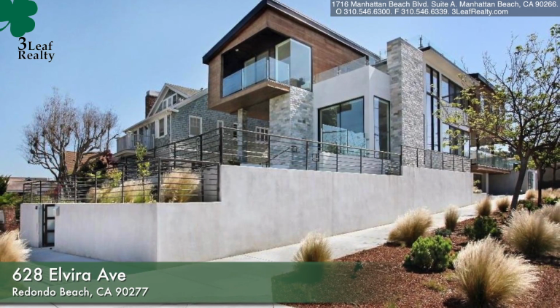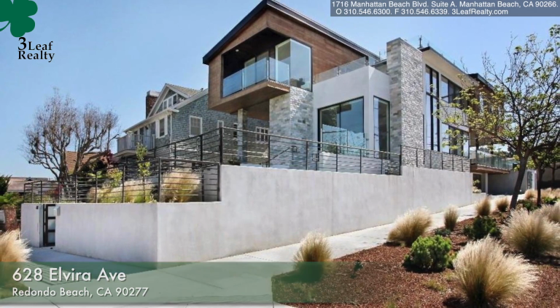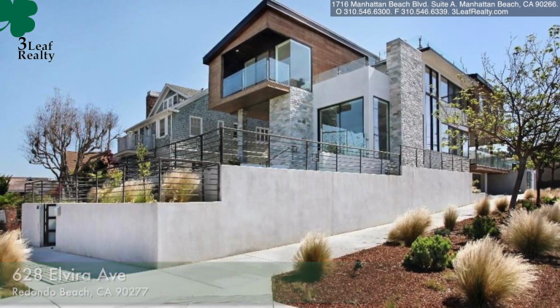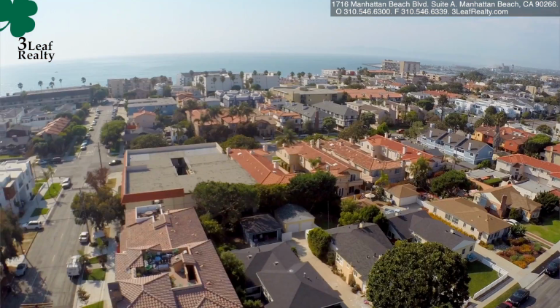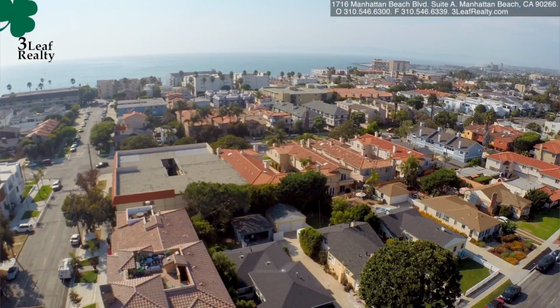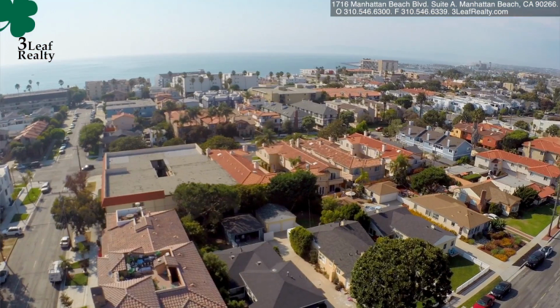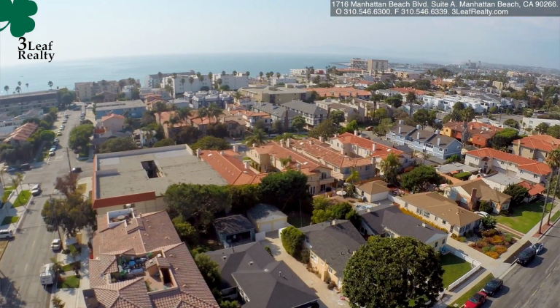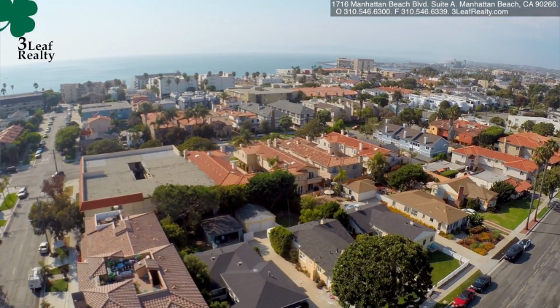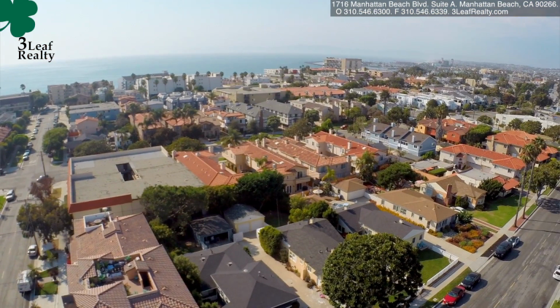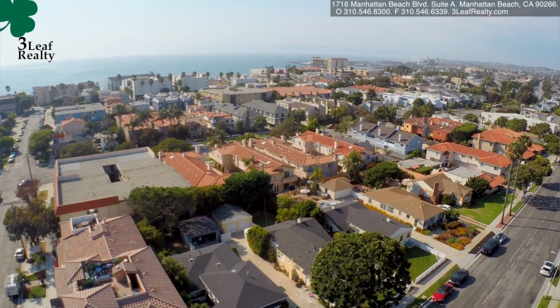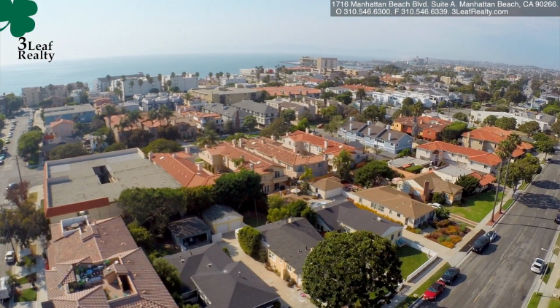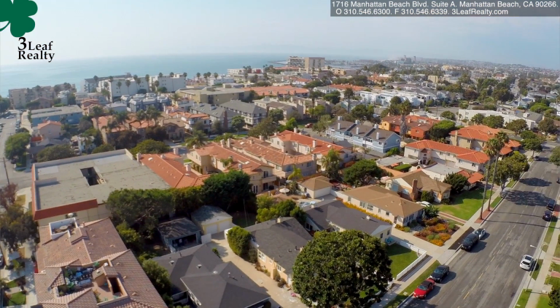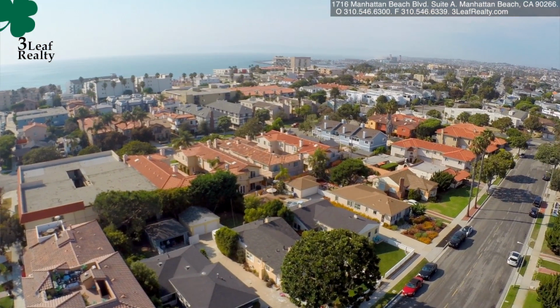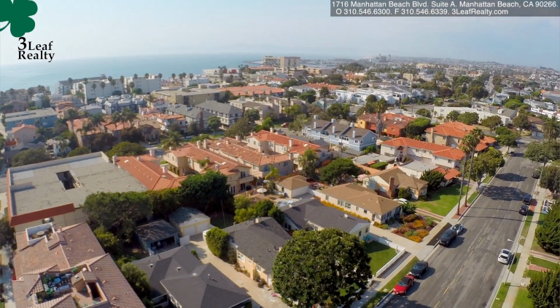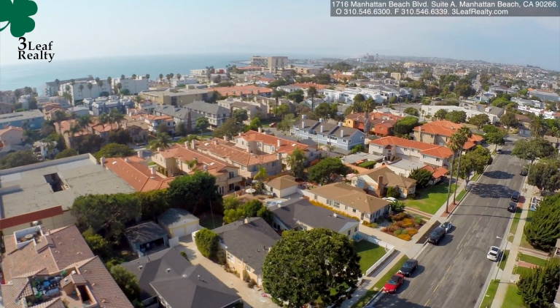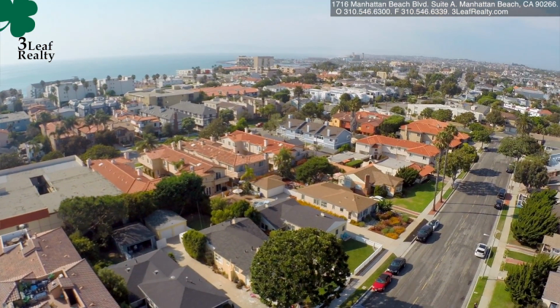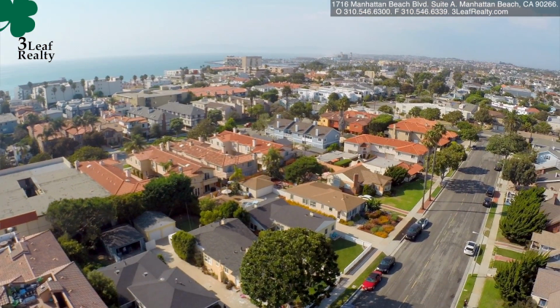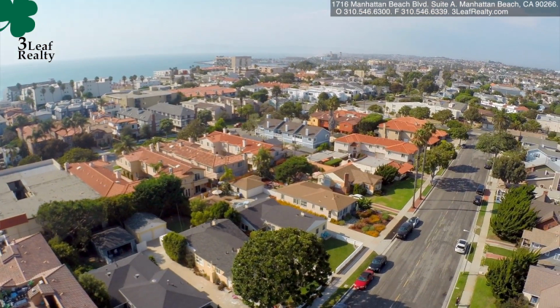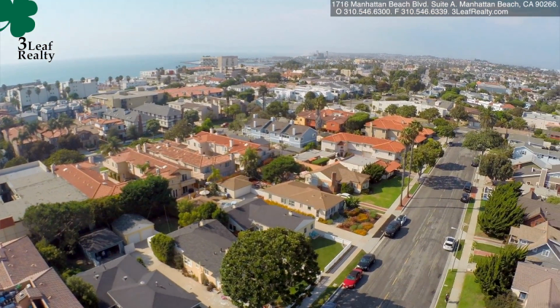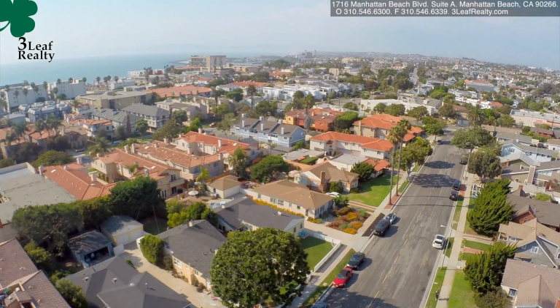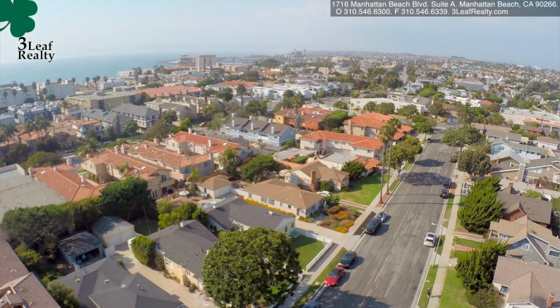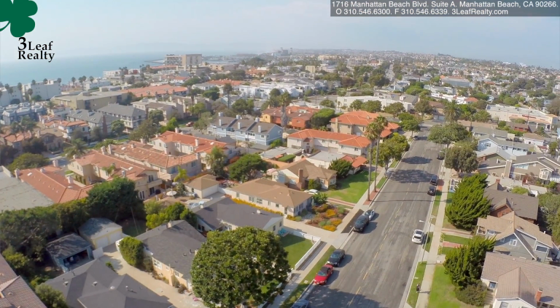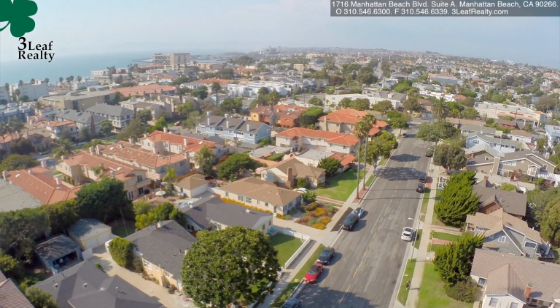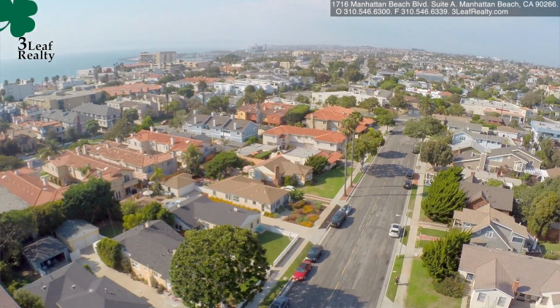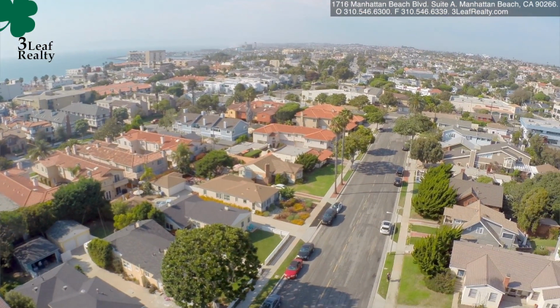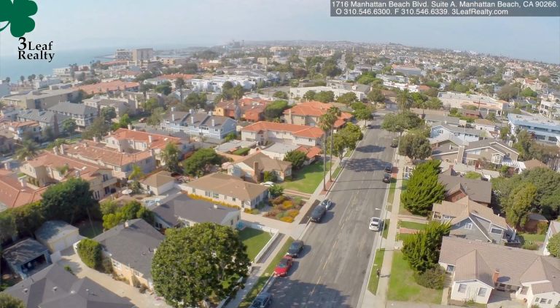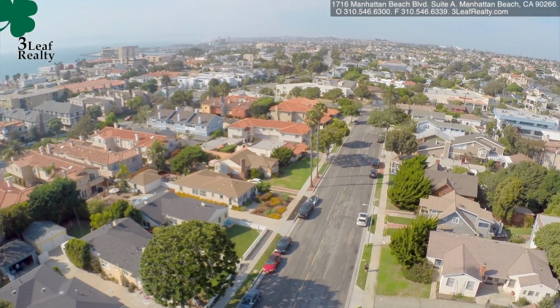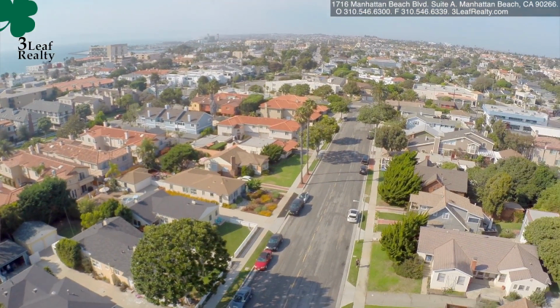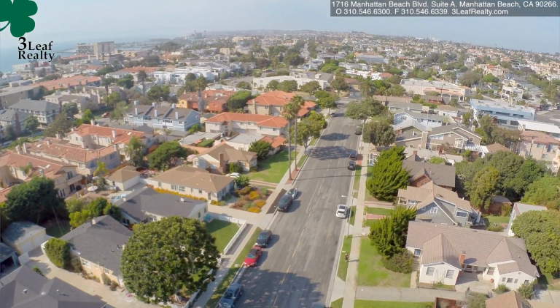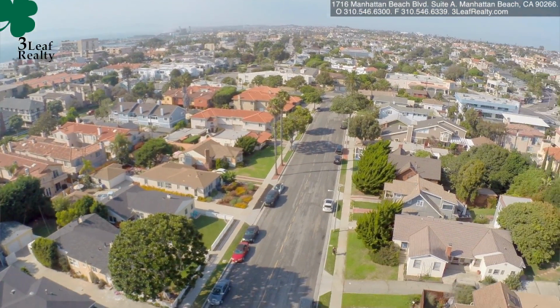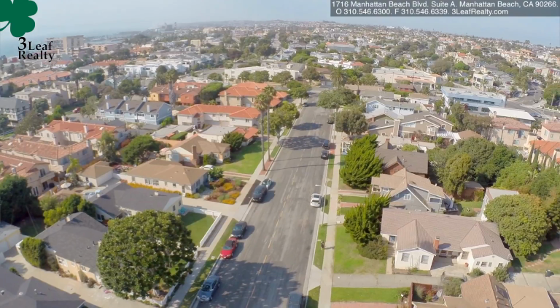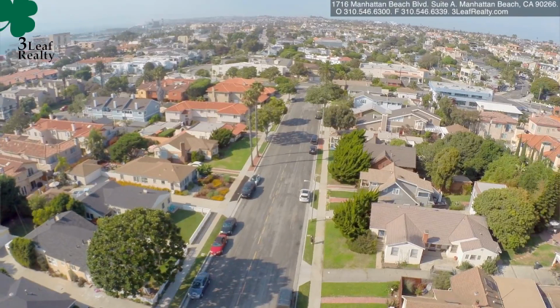It's in South Redondo, west of PCH, which is a big big deal at the beach. So you can walk to the beach basically.